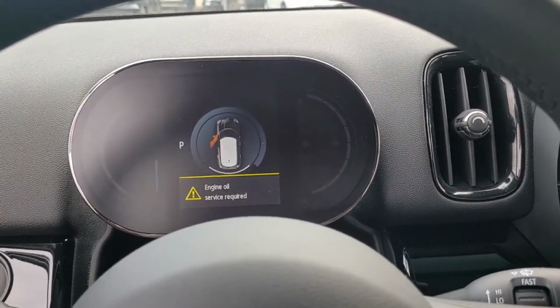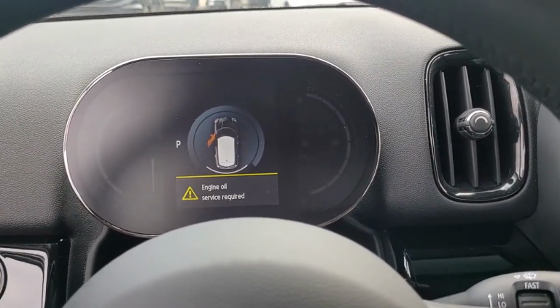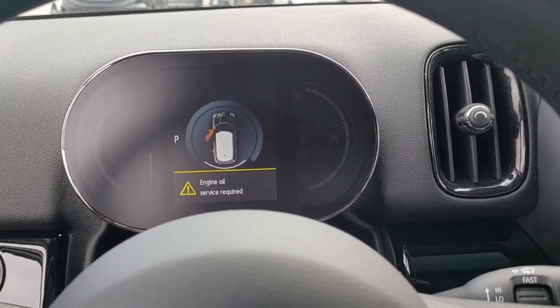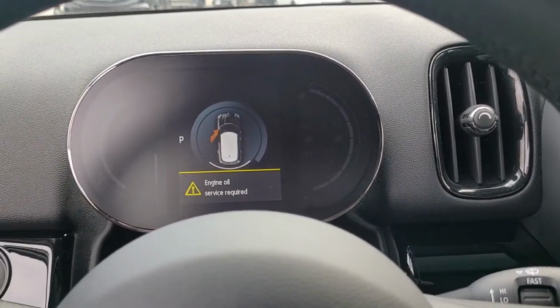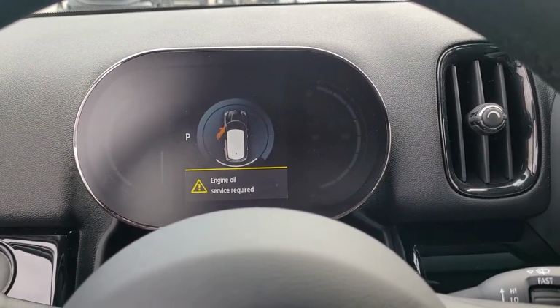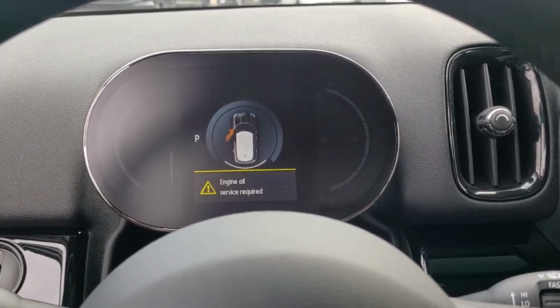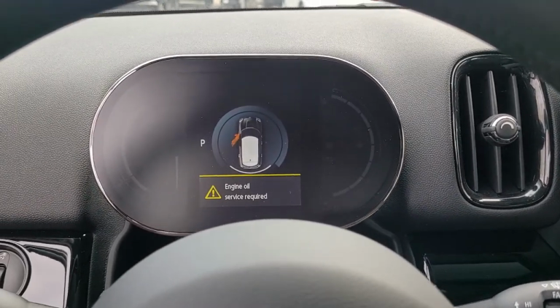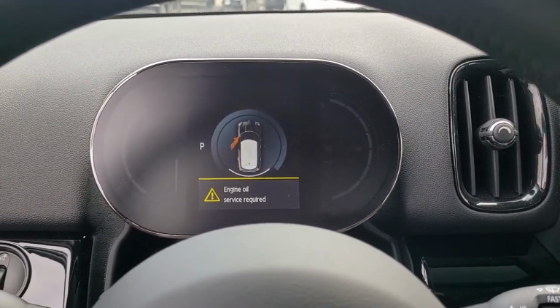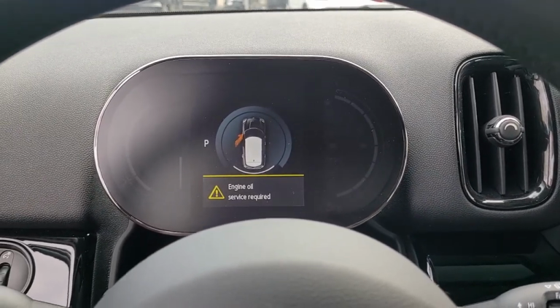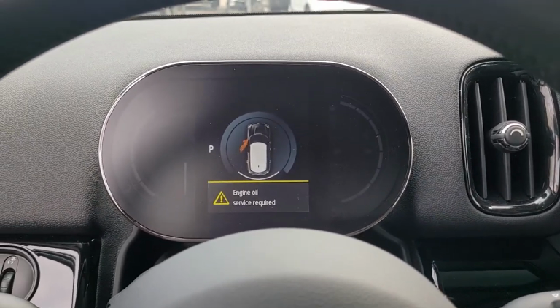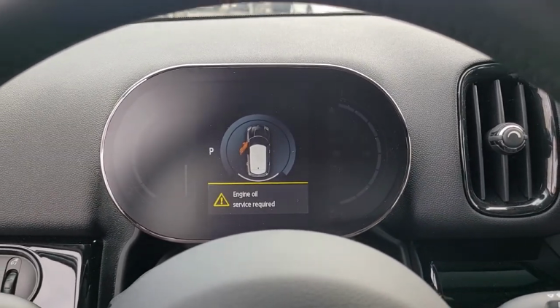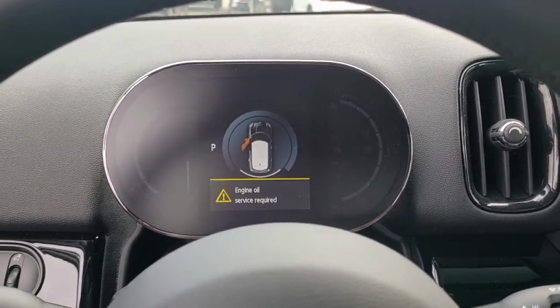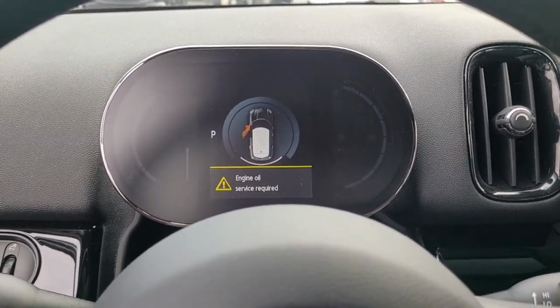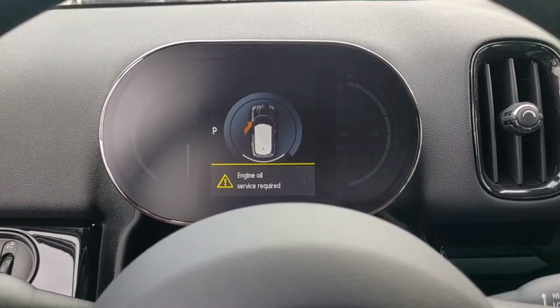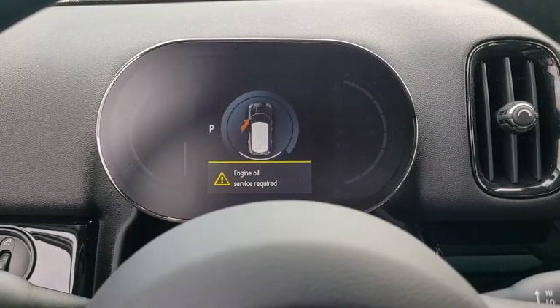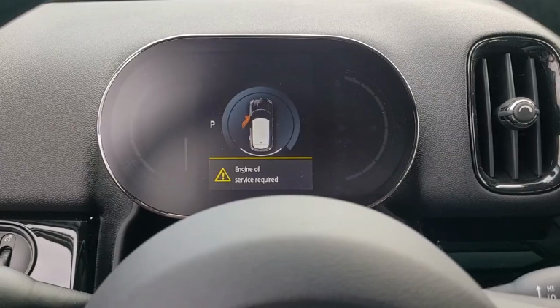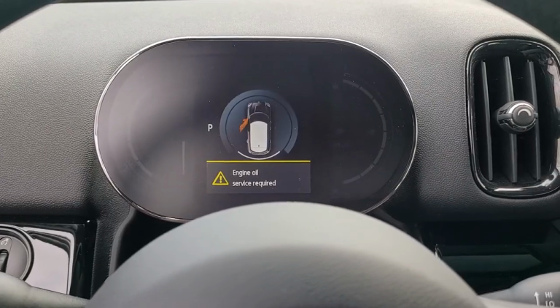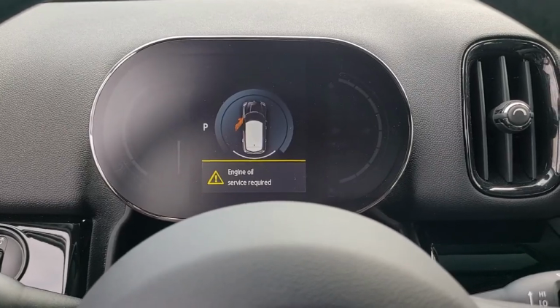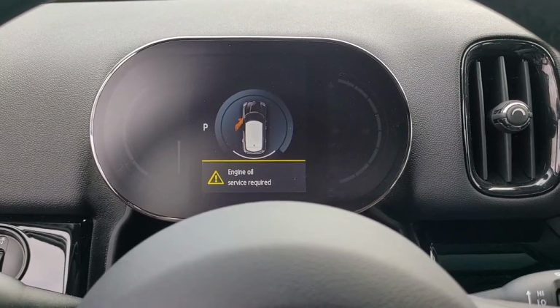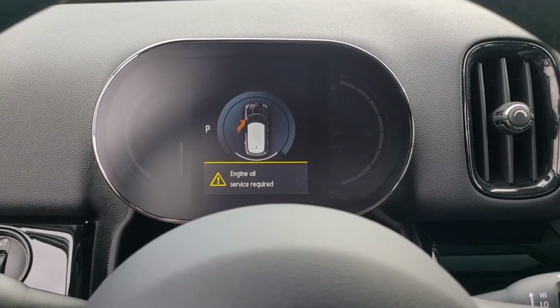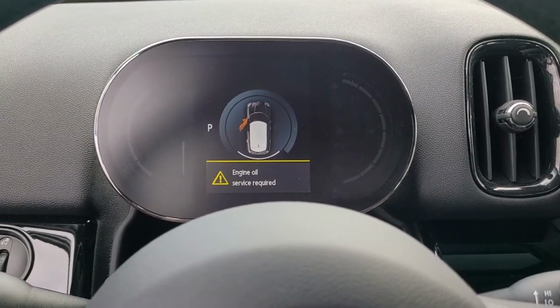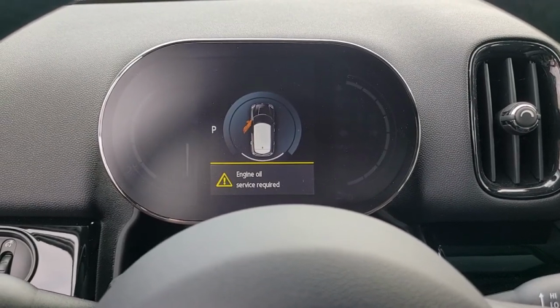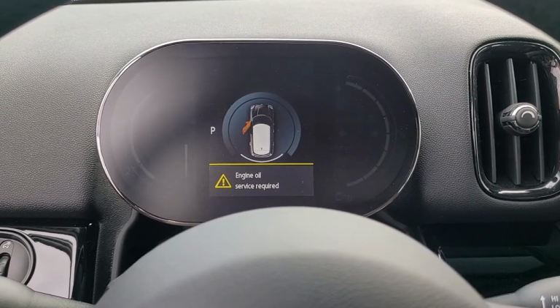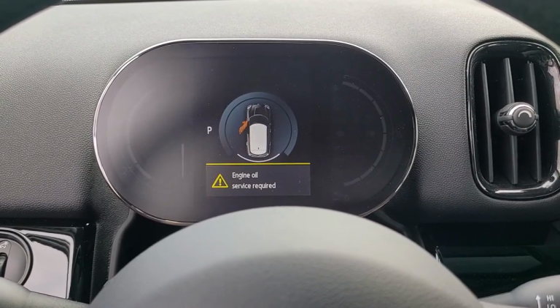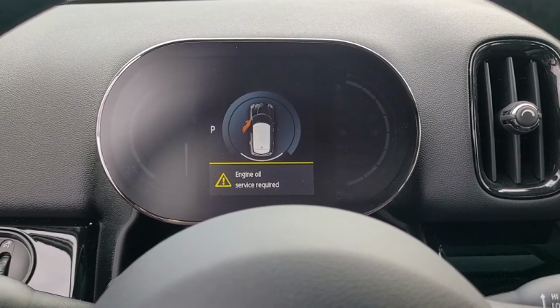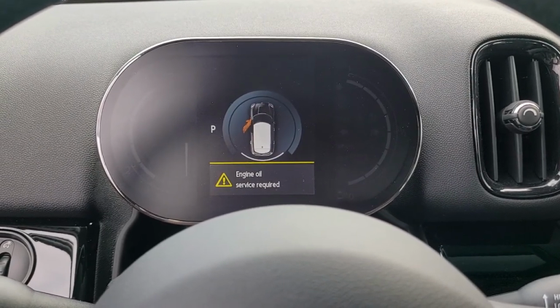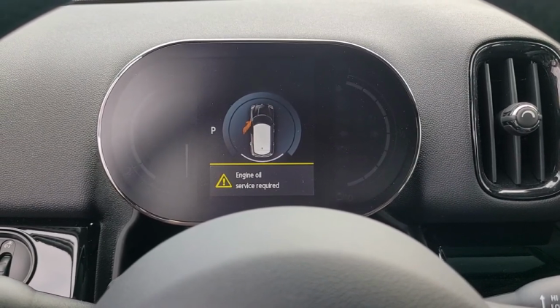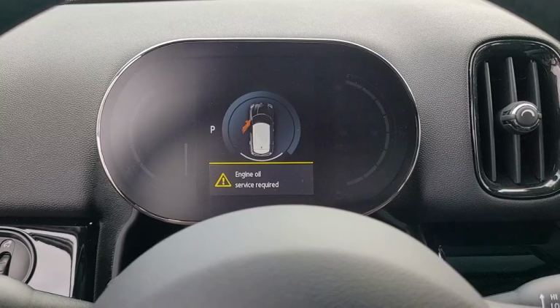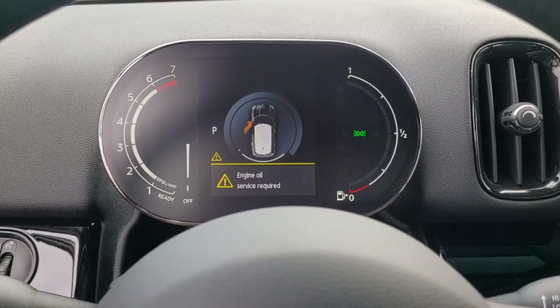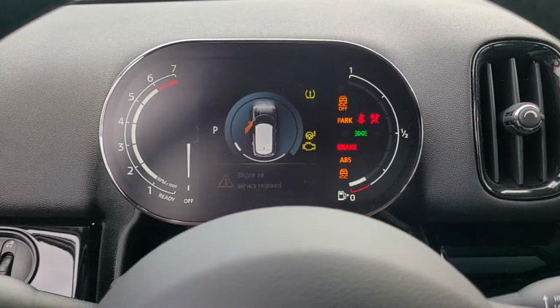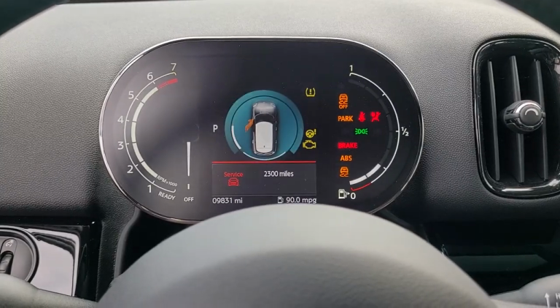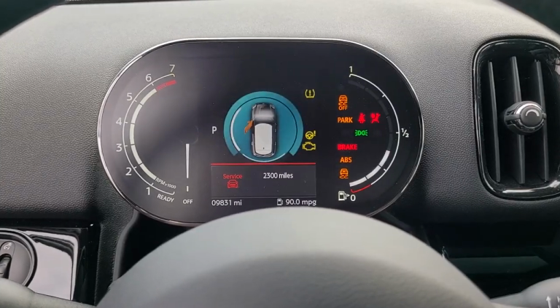2022 Mini Countryman — how to reset the service light. Put the ignition on.